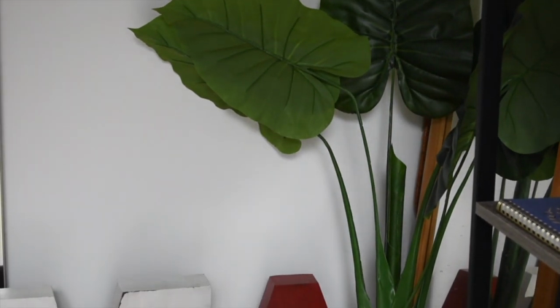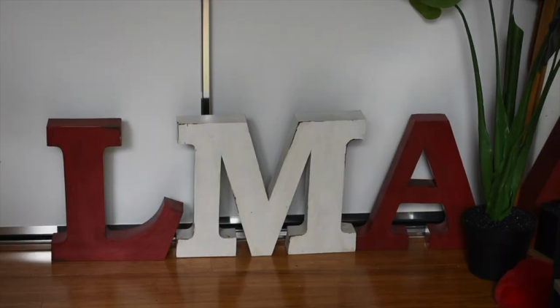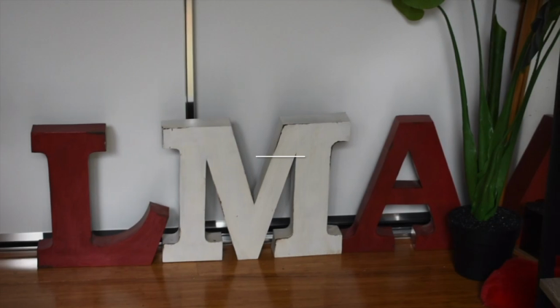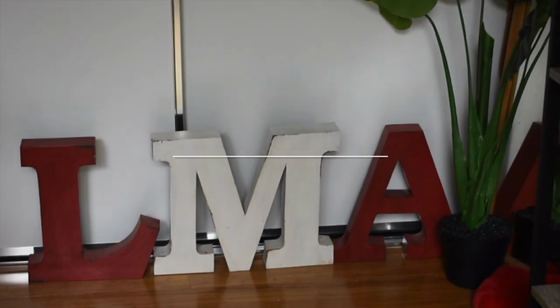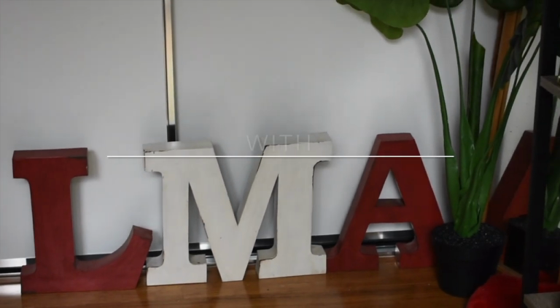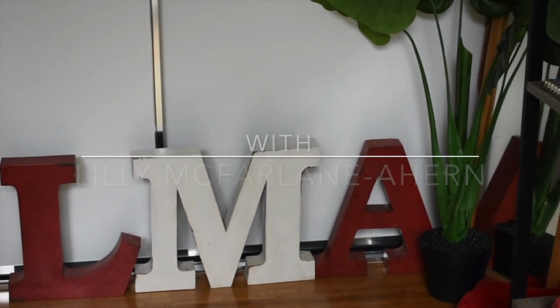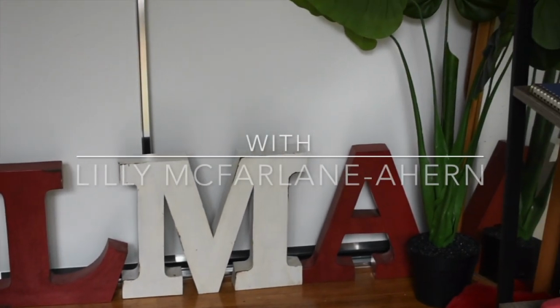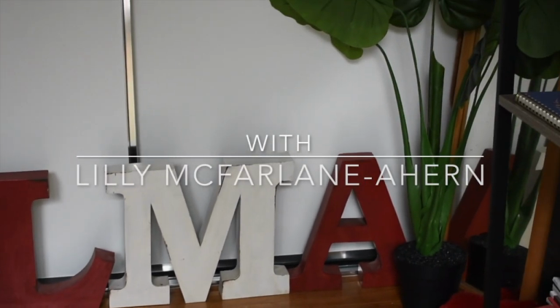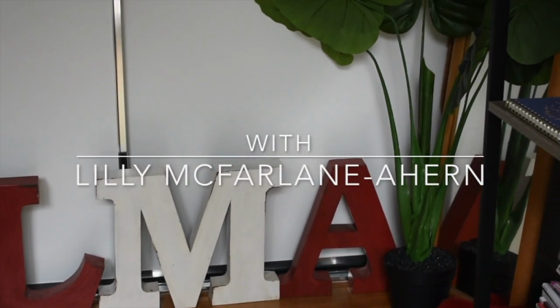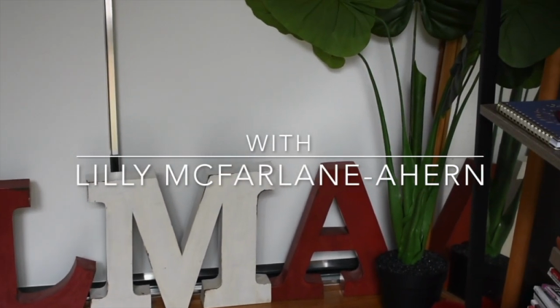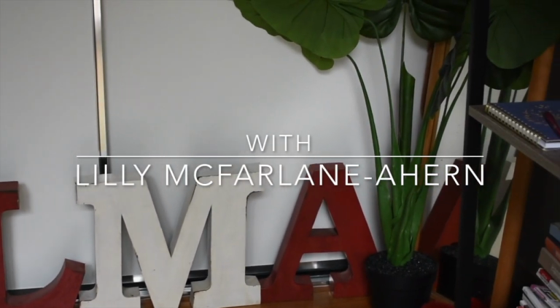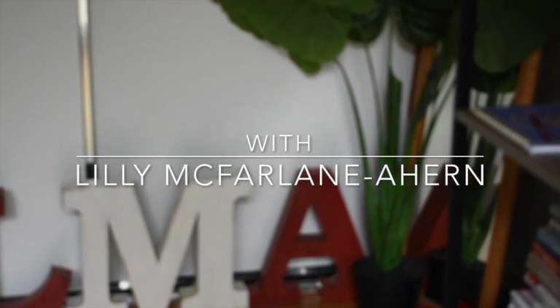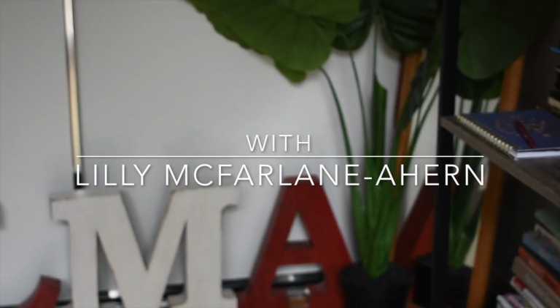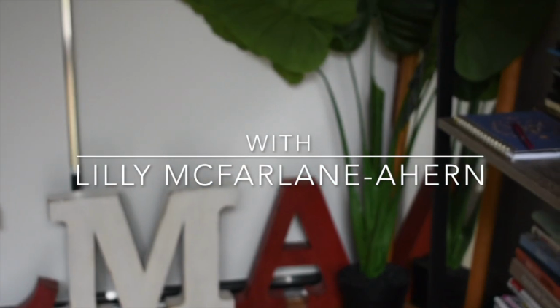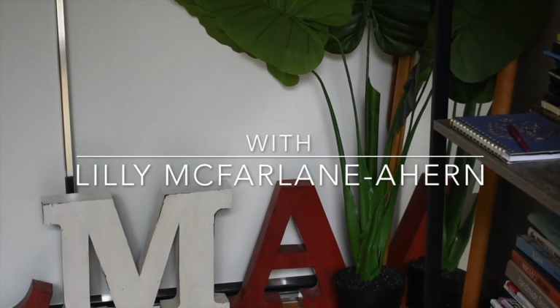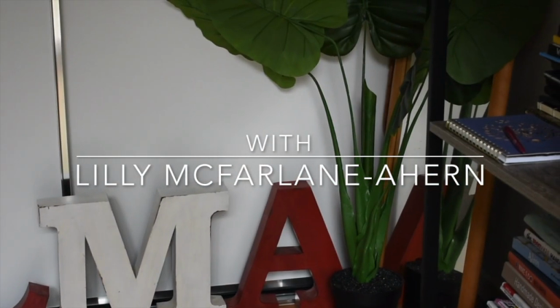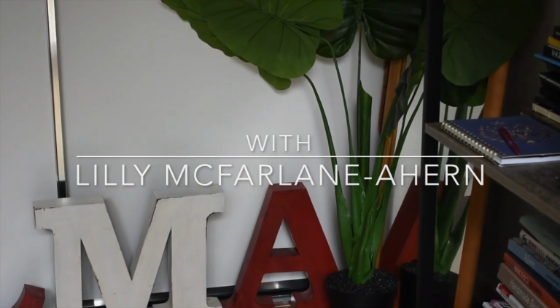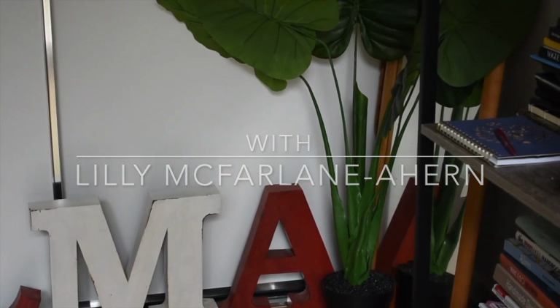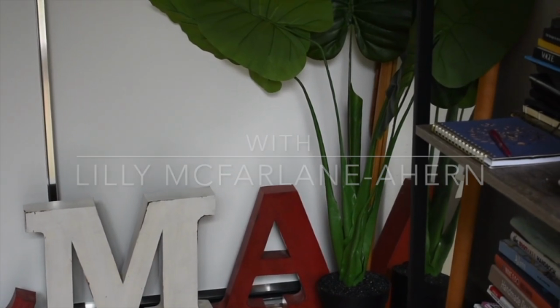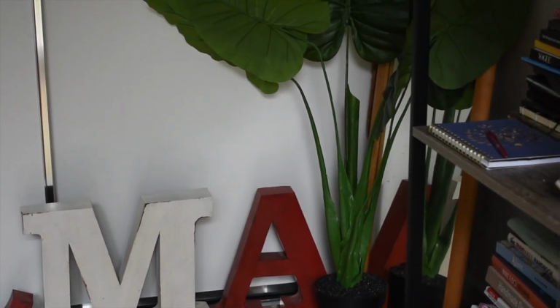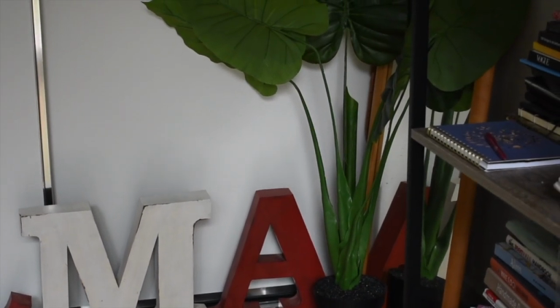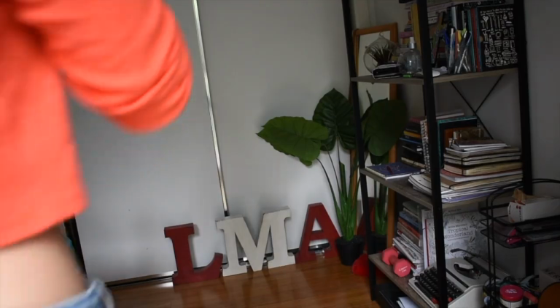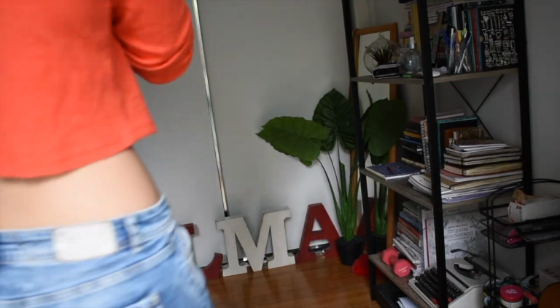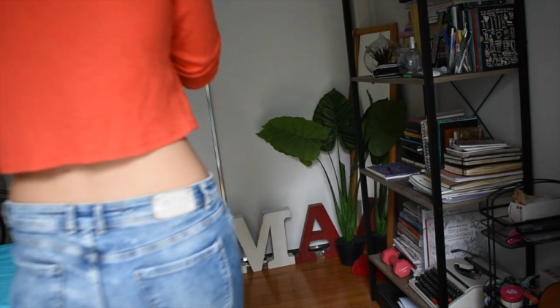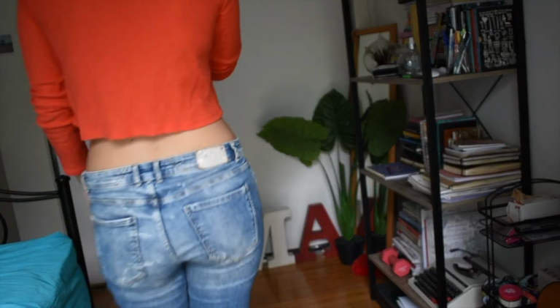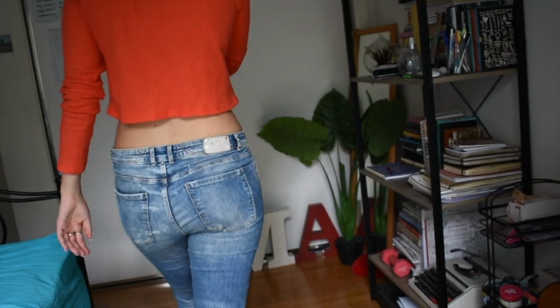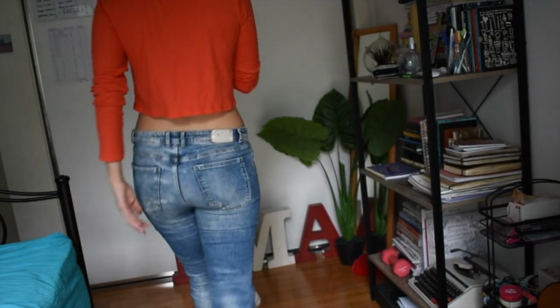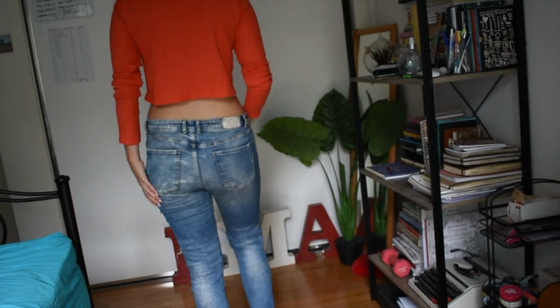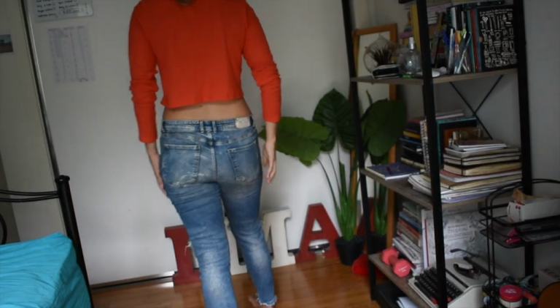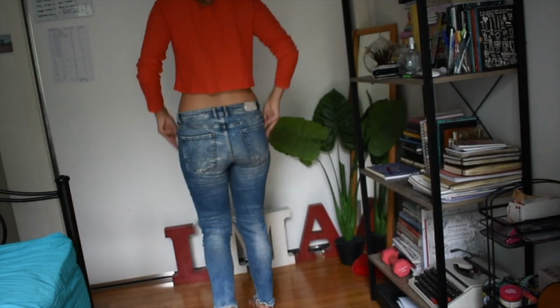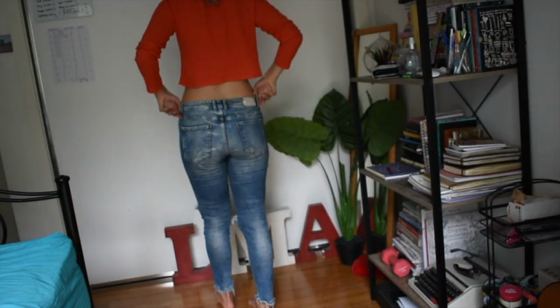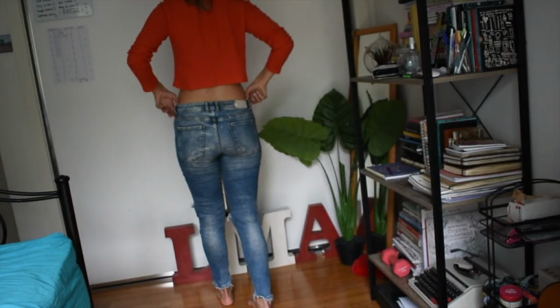Hello and welcome to this video. Today I'm going to be going through how to revamp old clothes.